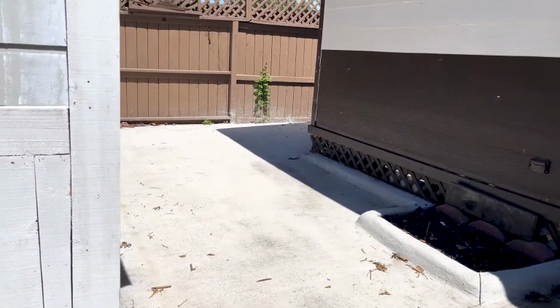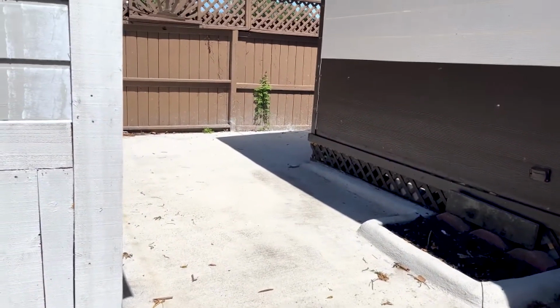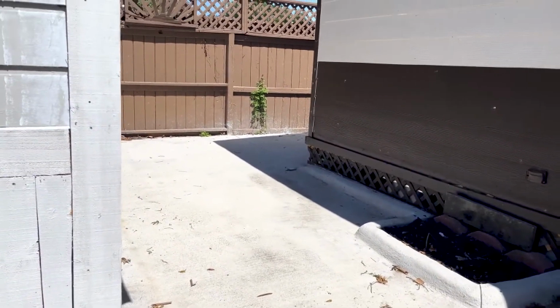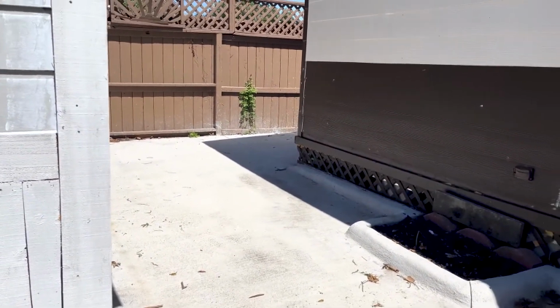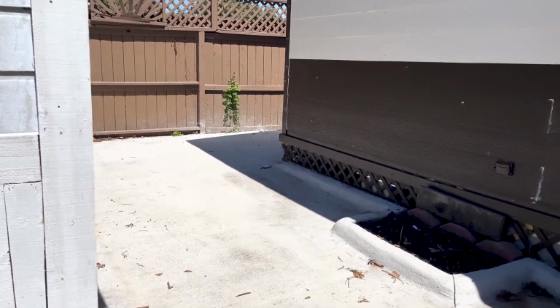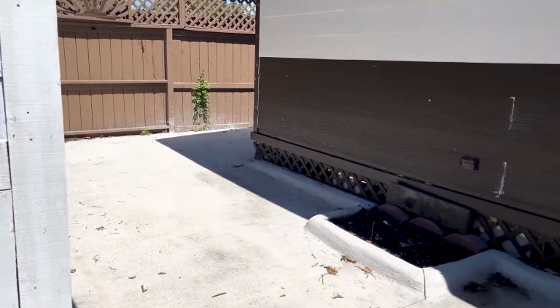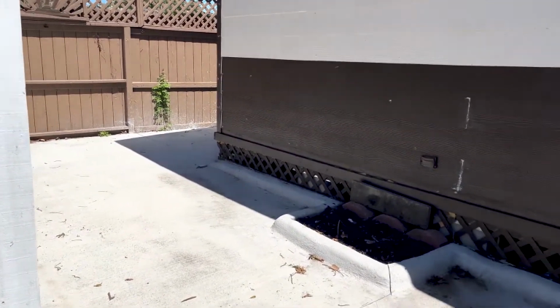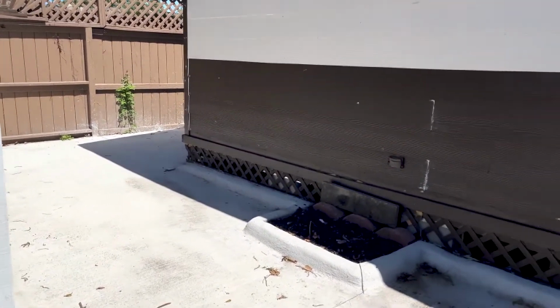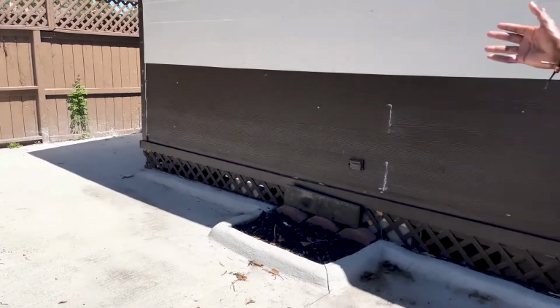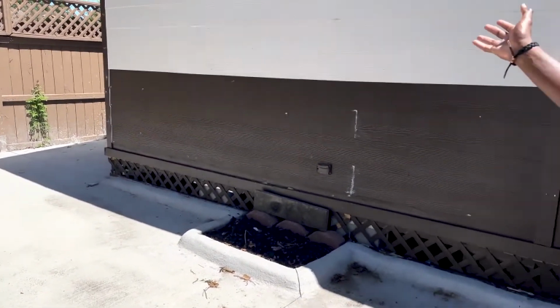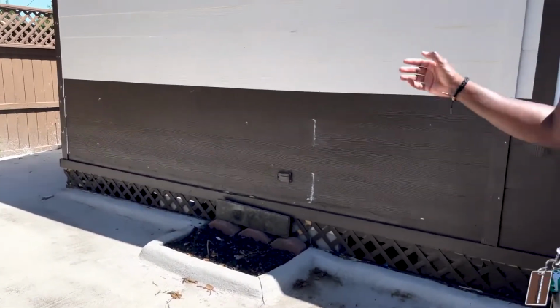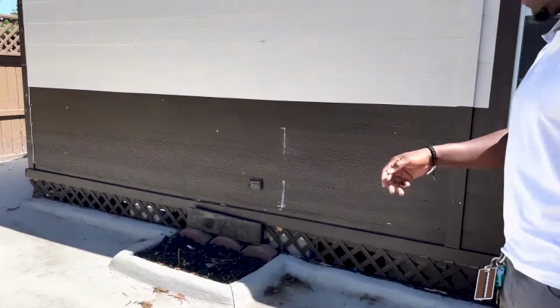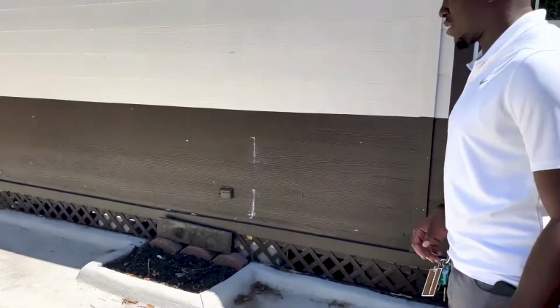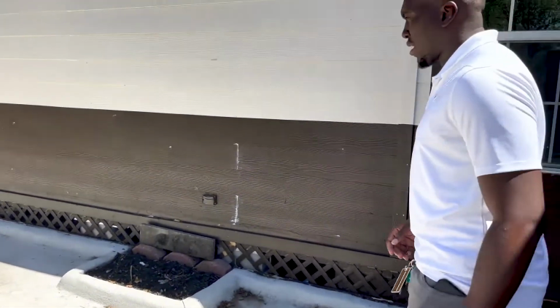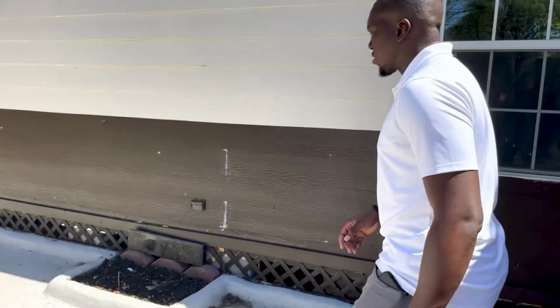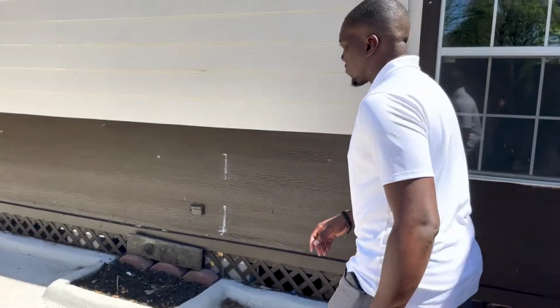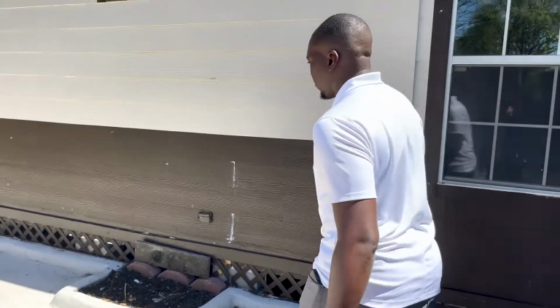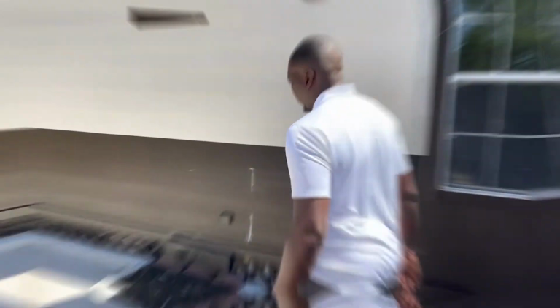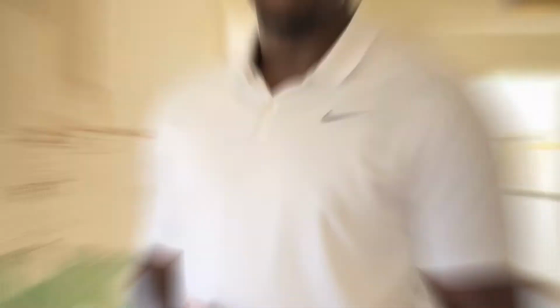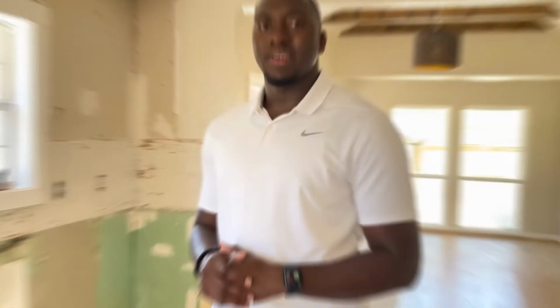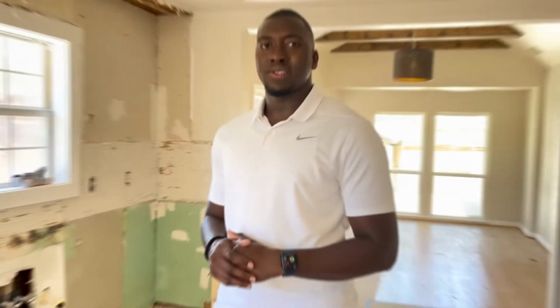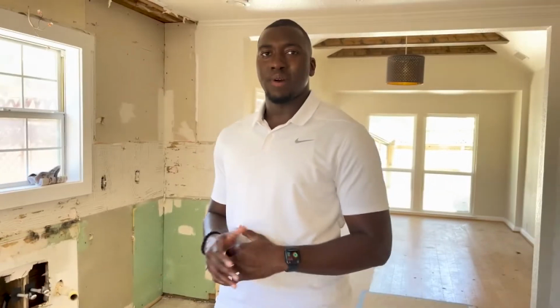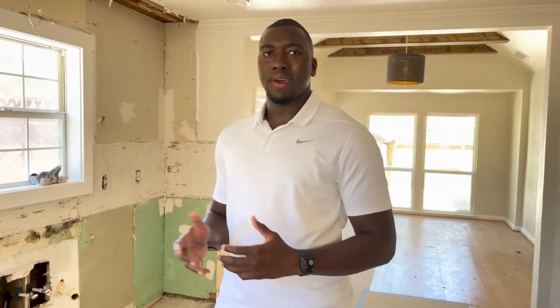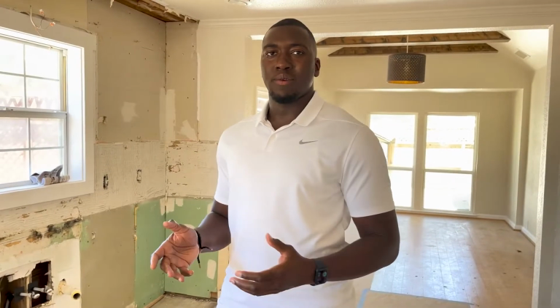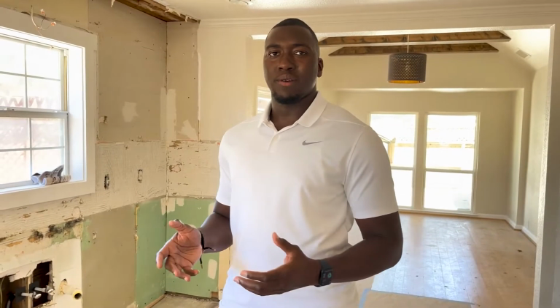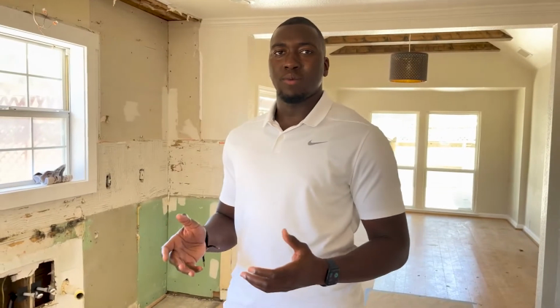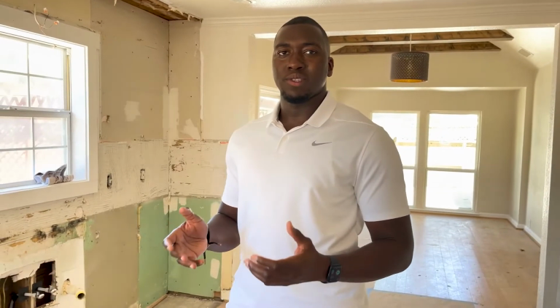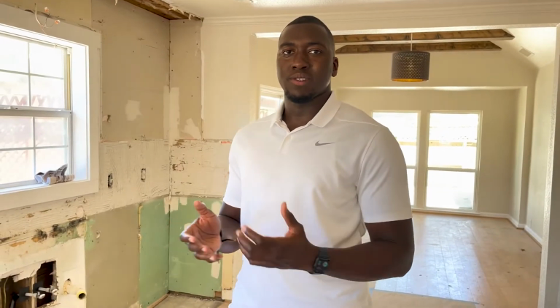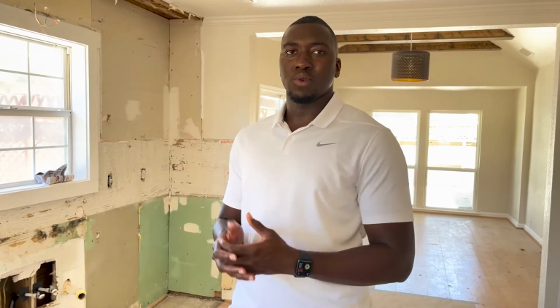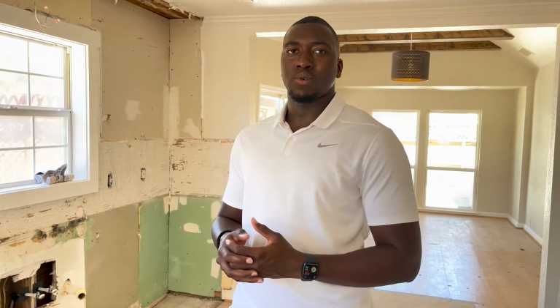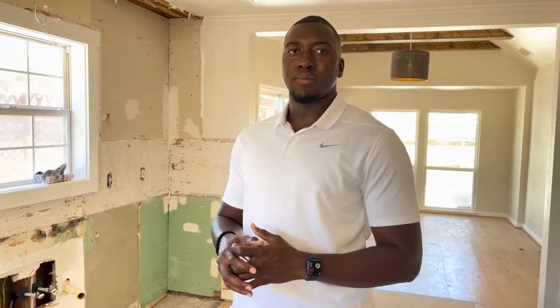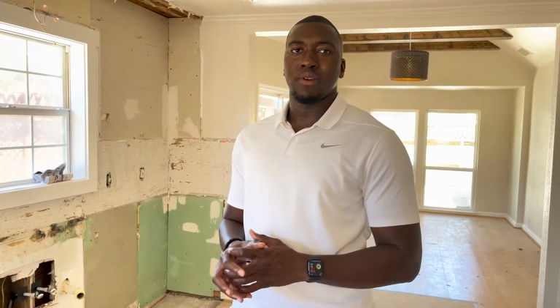Outside we currently have a good amount of concrete, so we're going to jackhammer this up, get it all nice and level, and install turf wrapped around the back of the house.